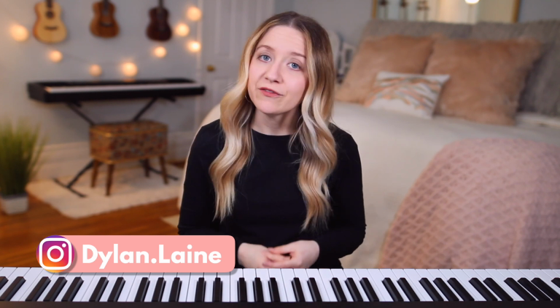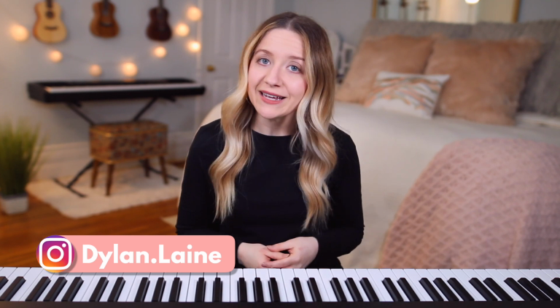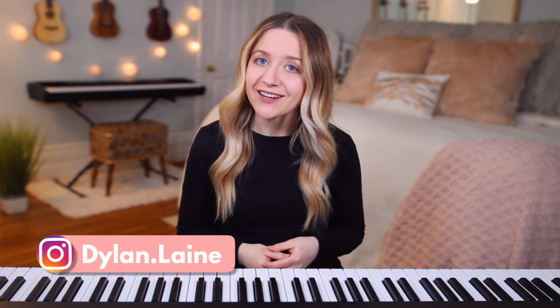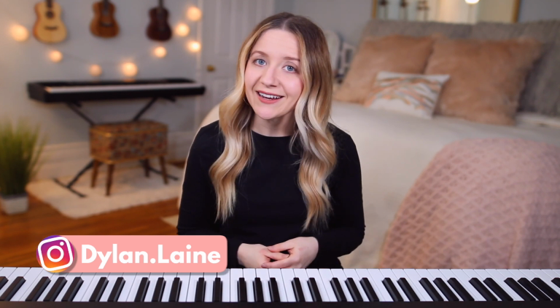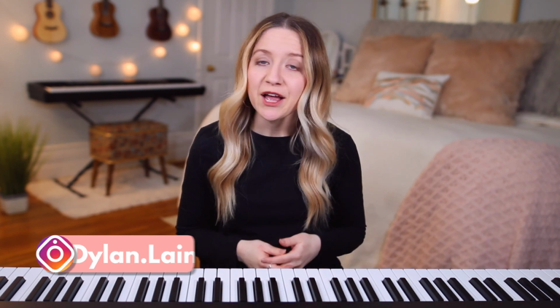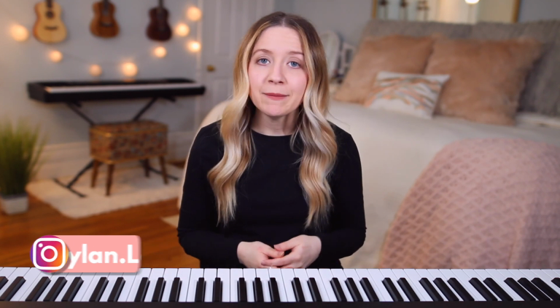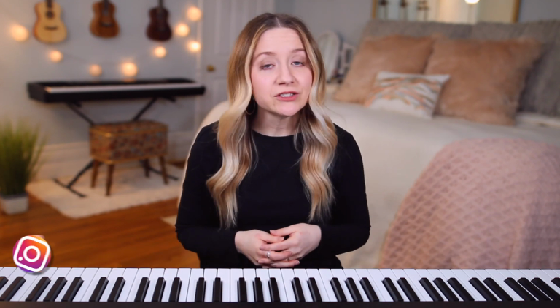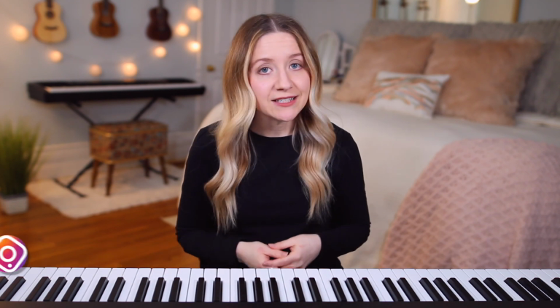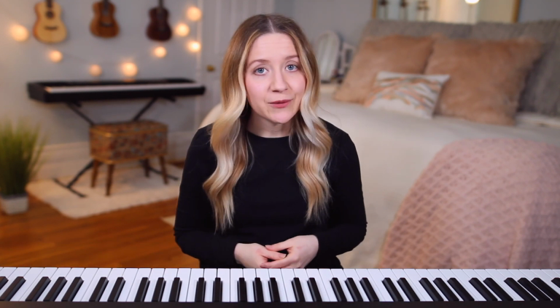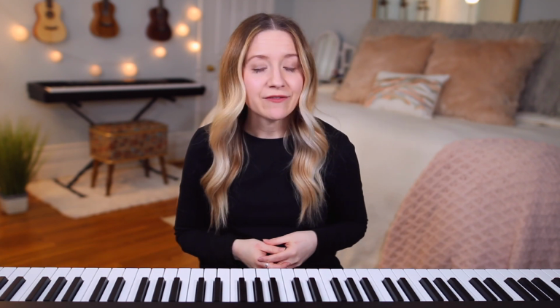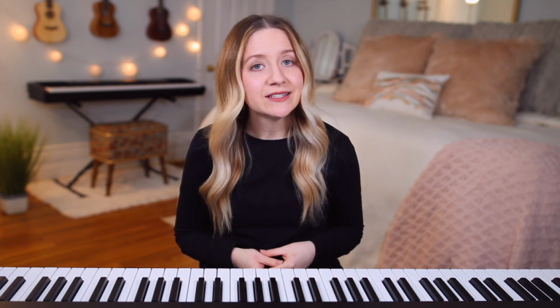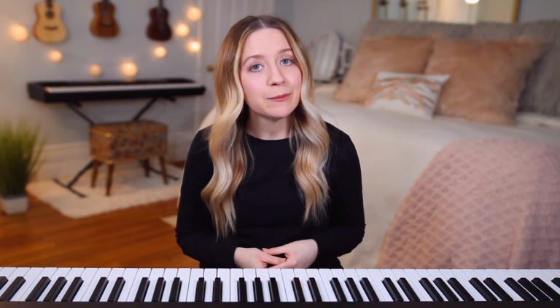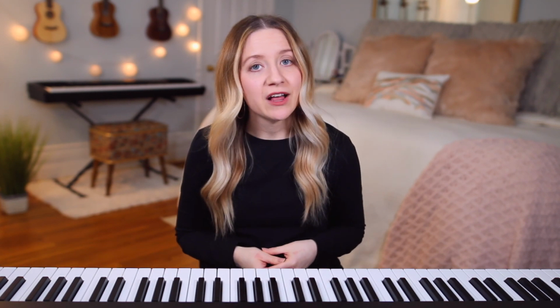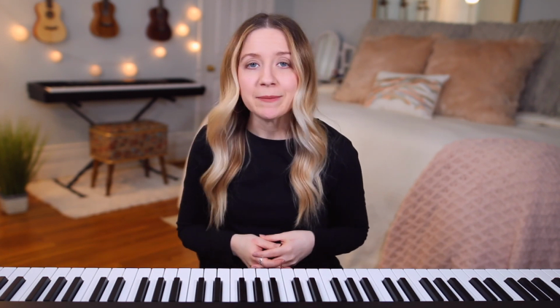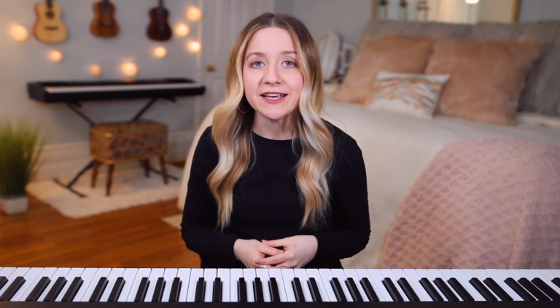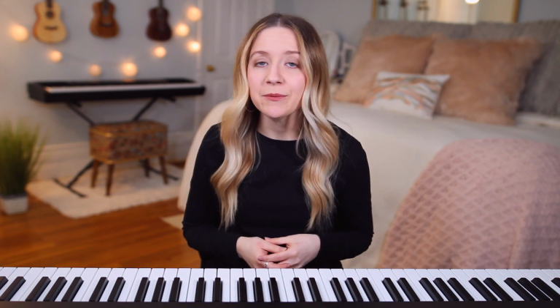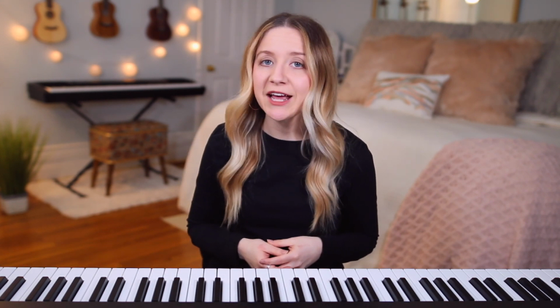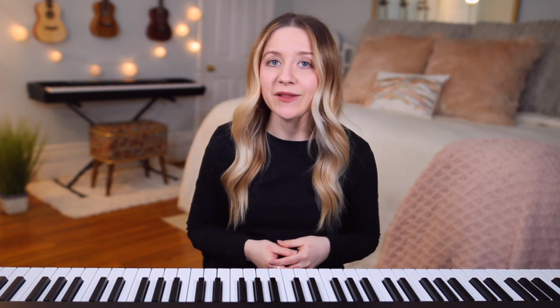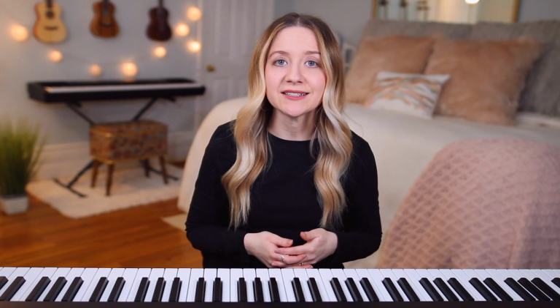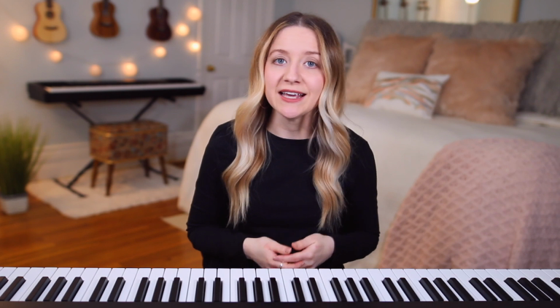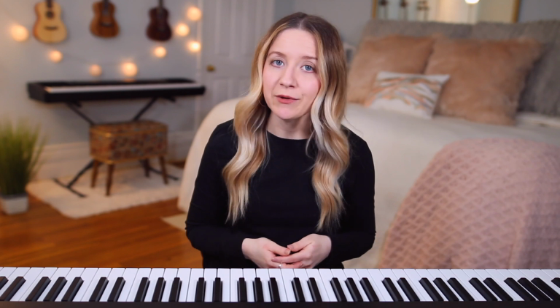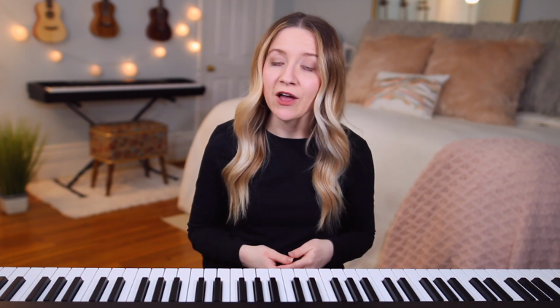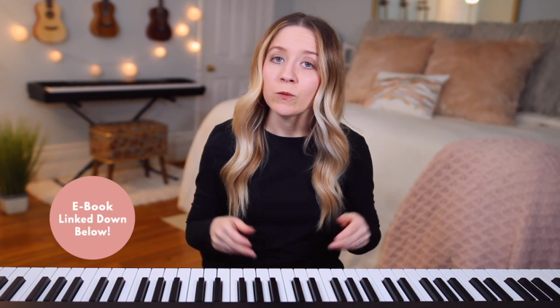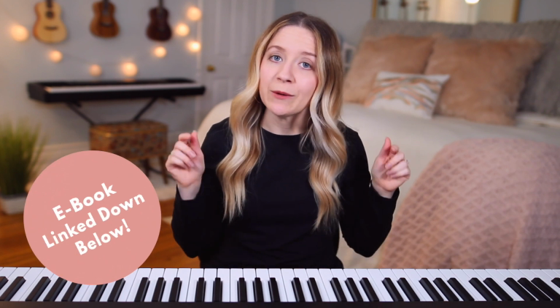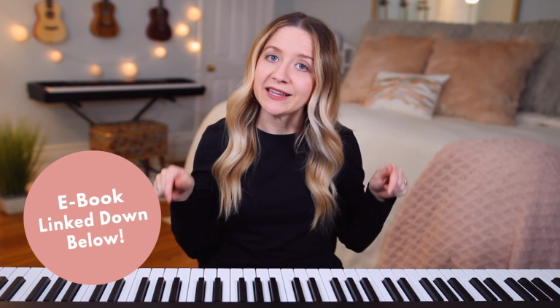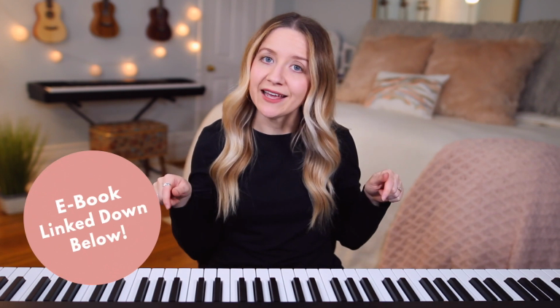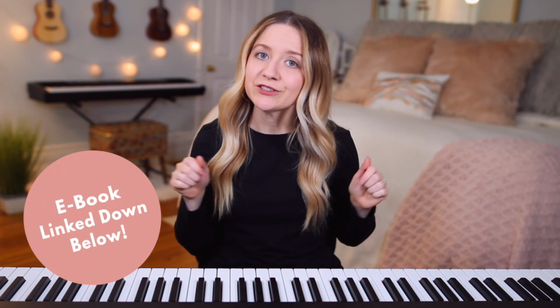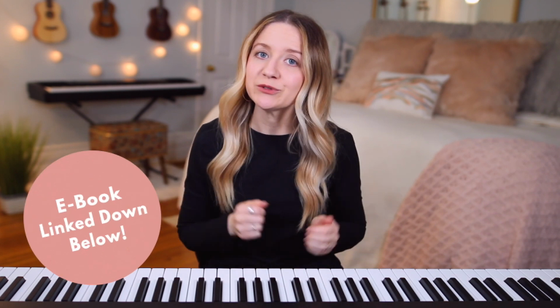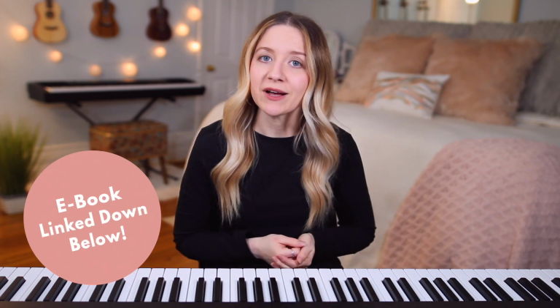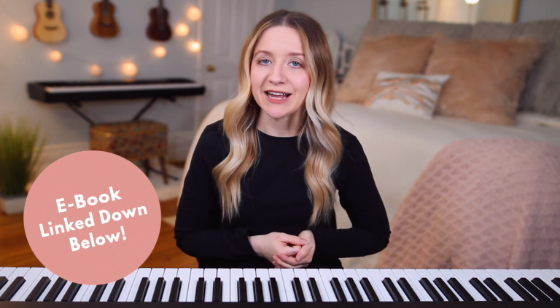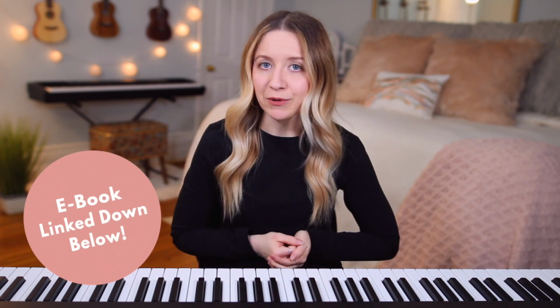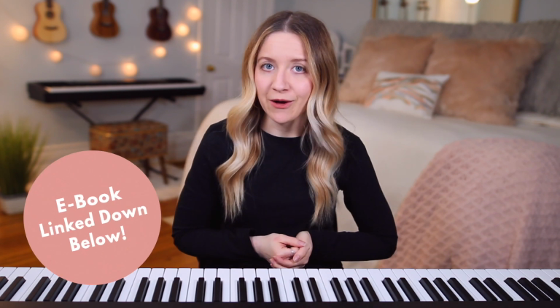Before we get started, make sure to download a free sample of my Beginner Piano Lessons ebook, which I will link in the description box down below.